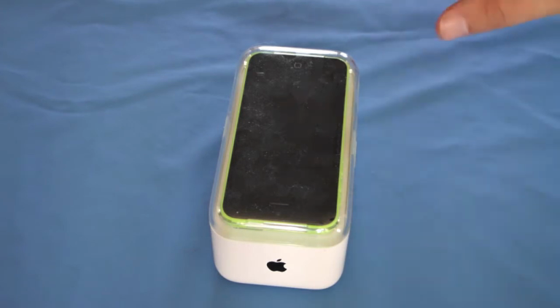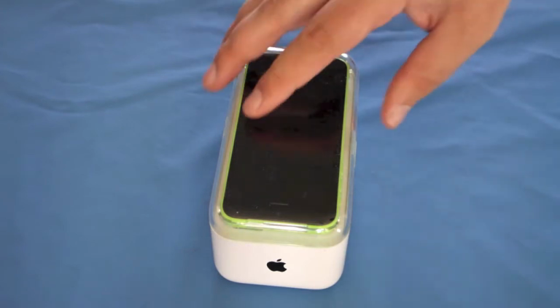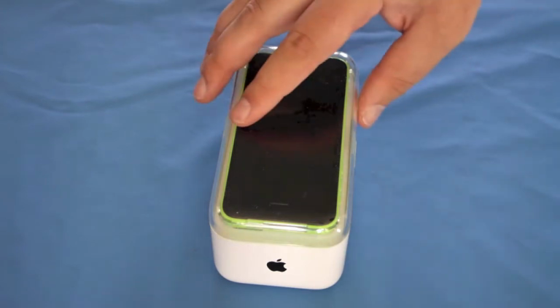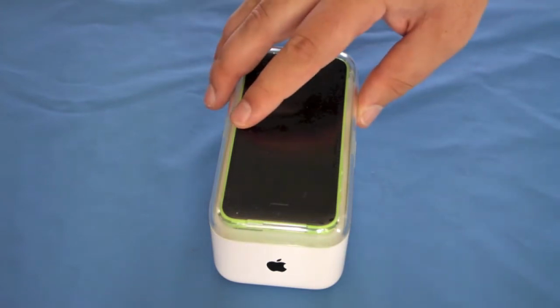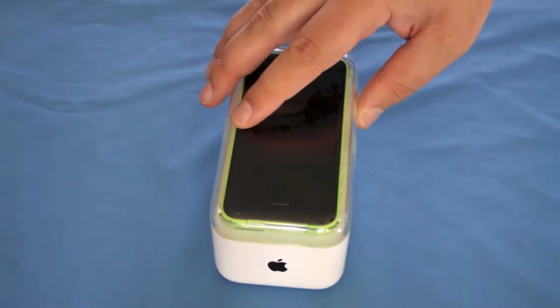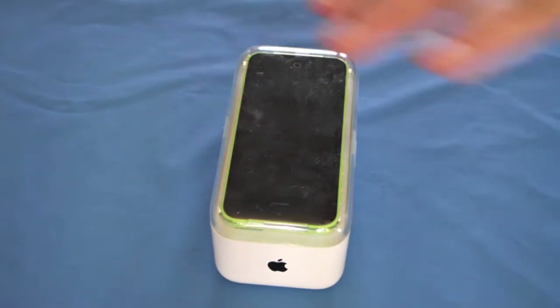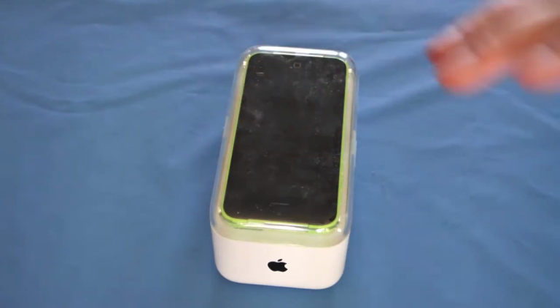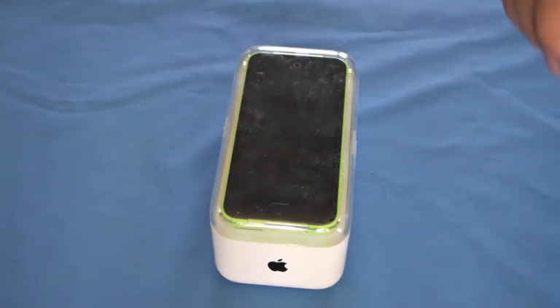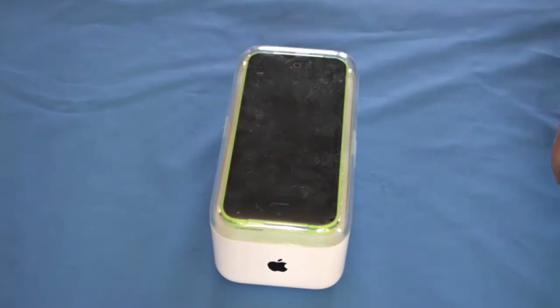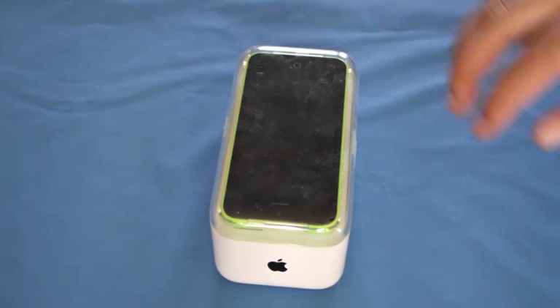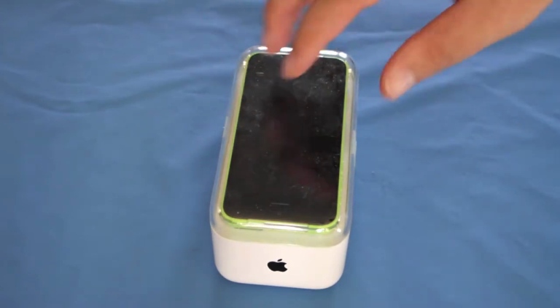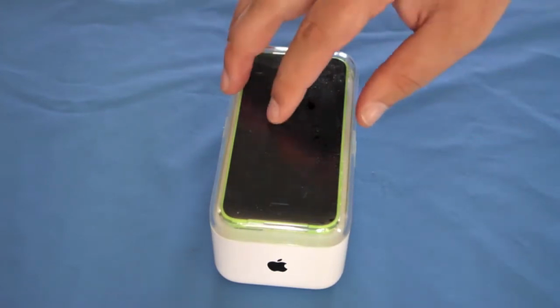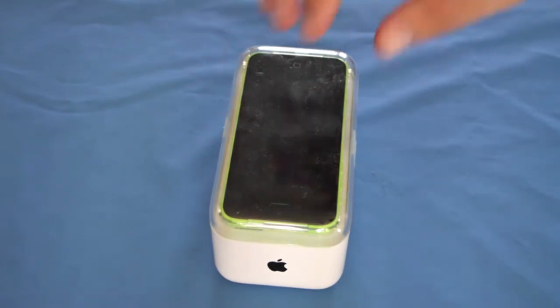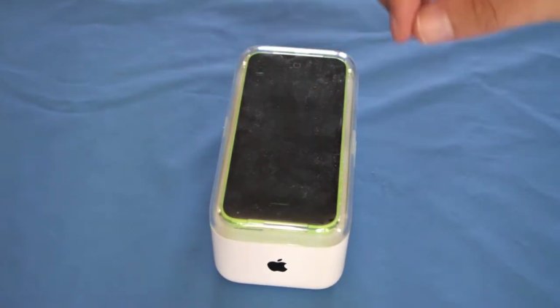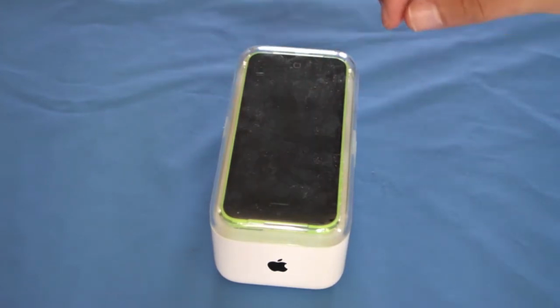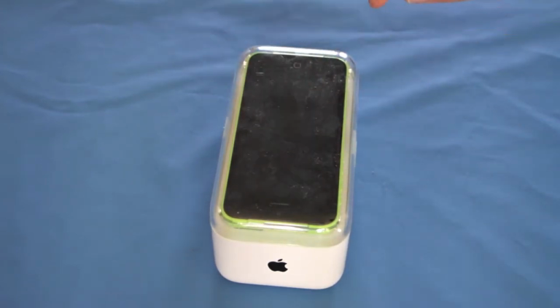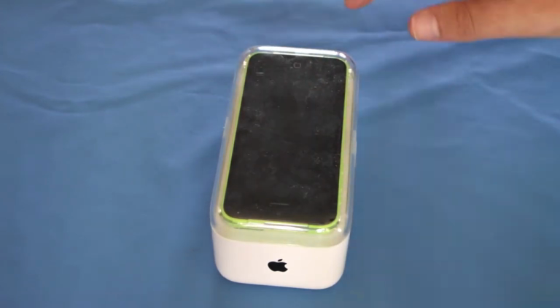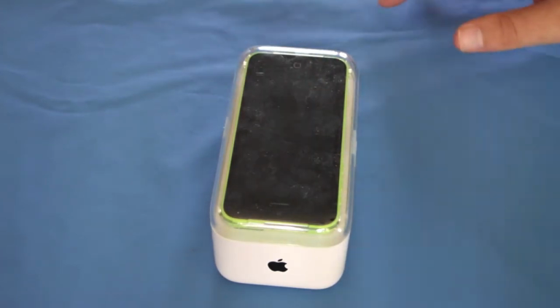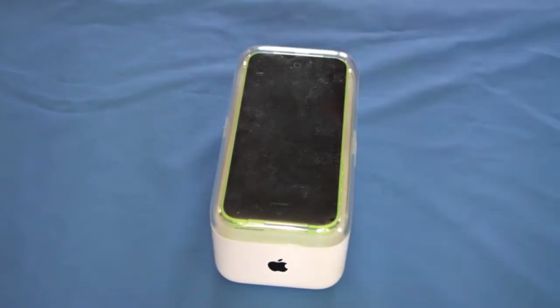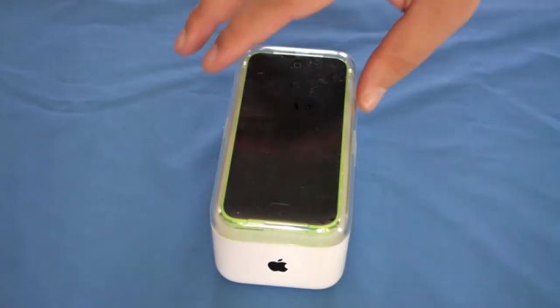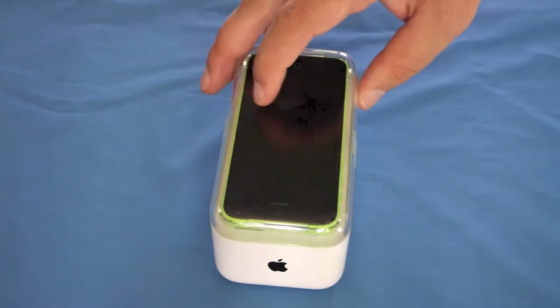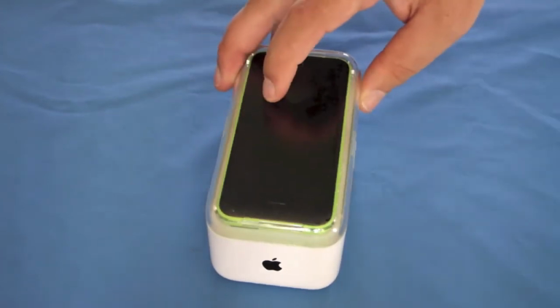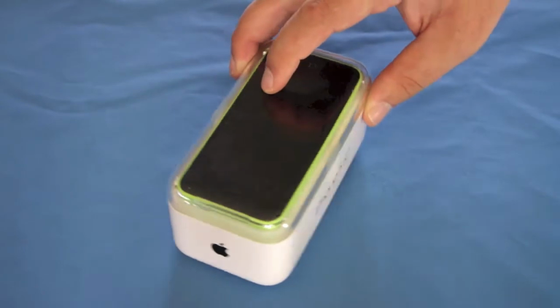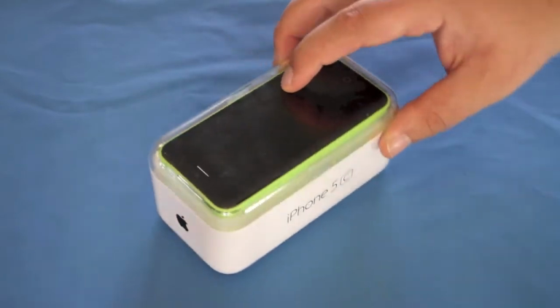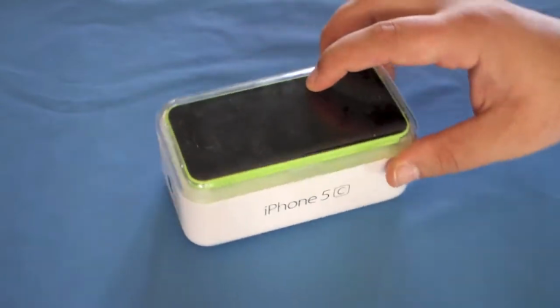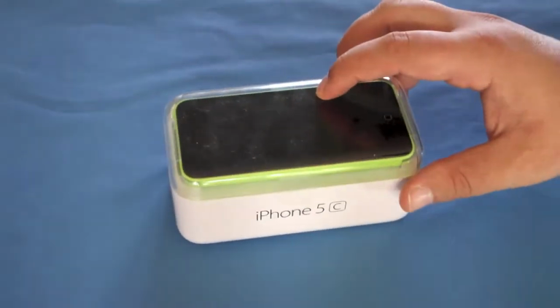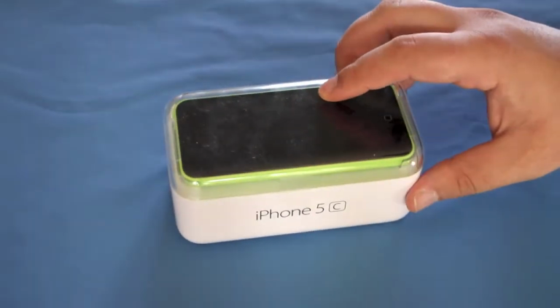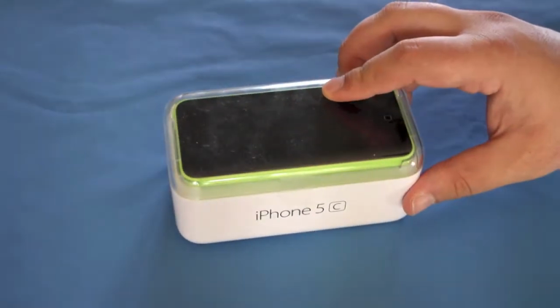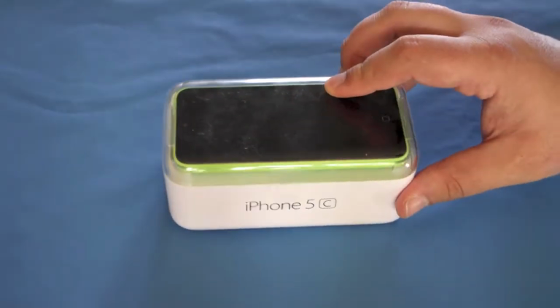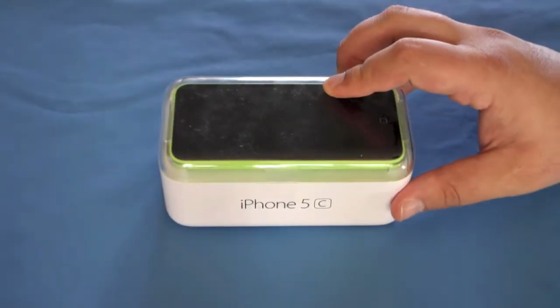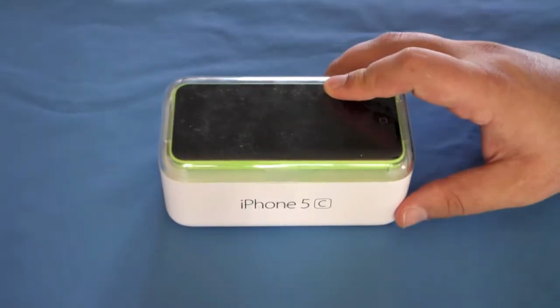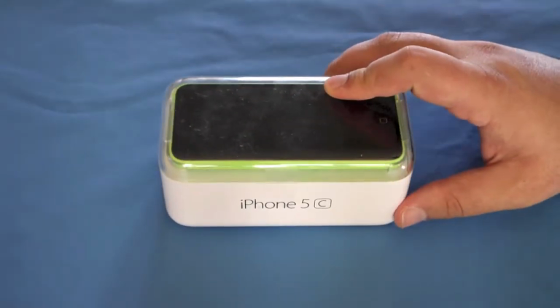Sorry I haven't made many videos, I haven't been well, but we're back into business with the new iPhone 5C here.